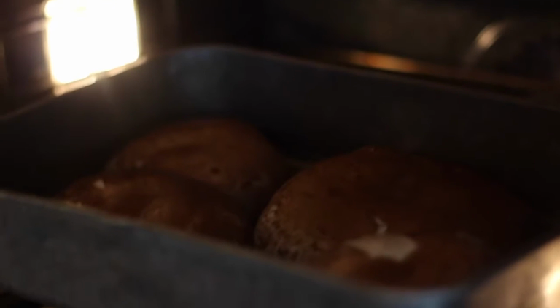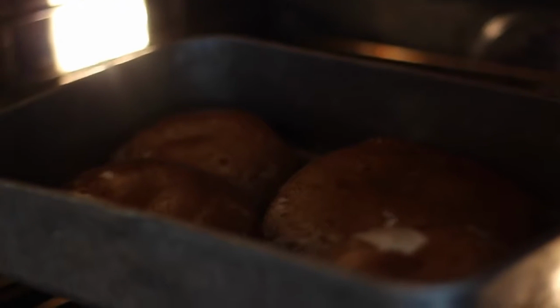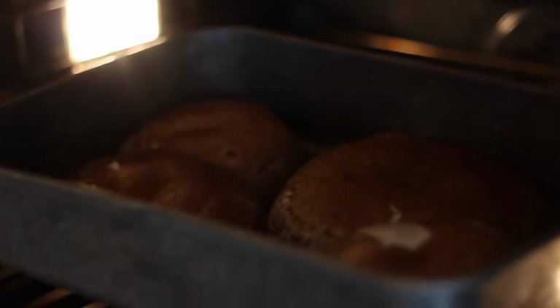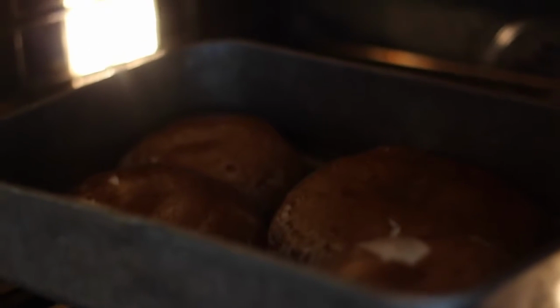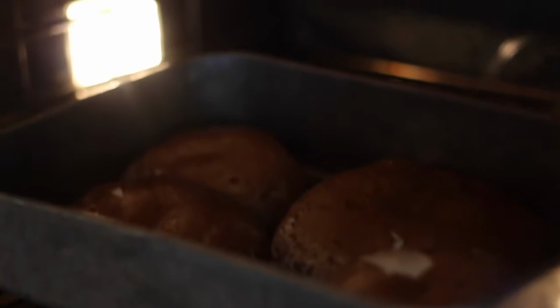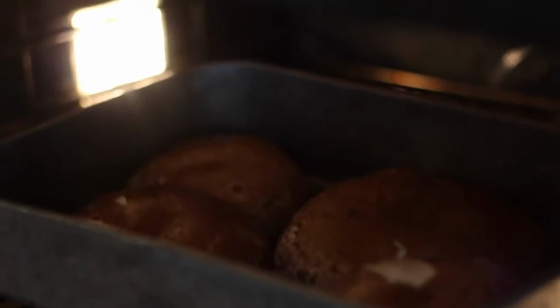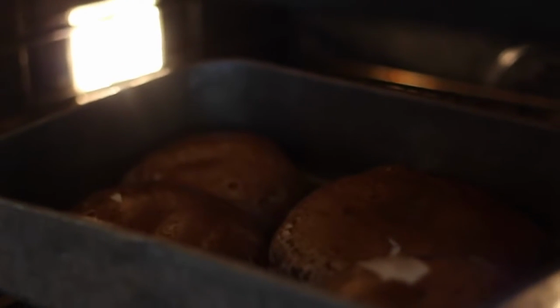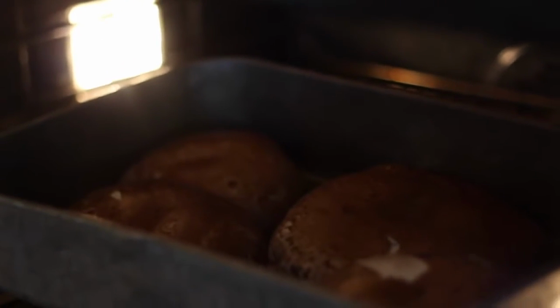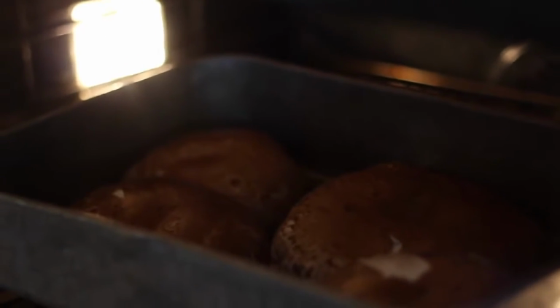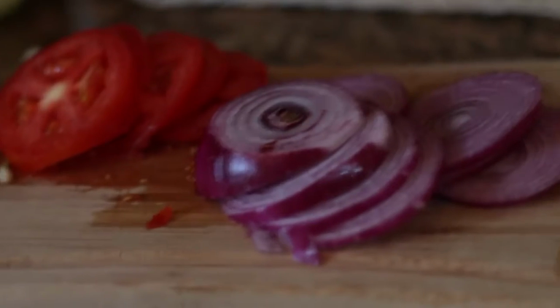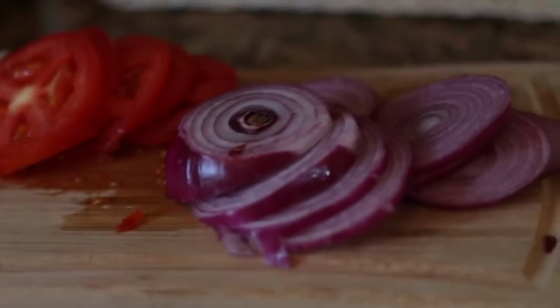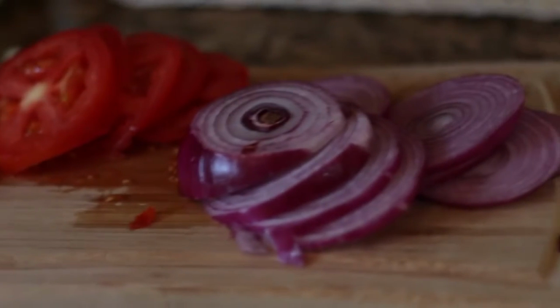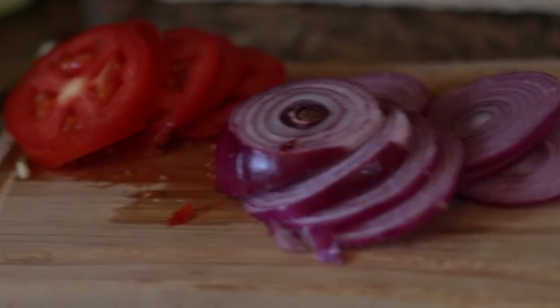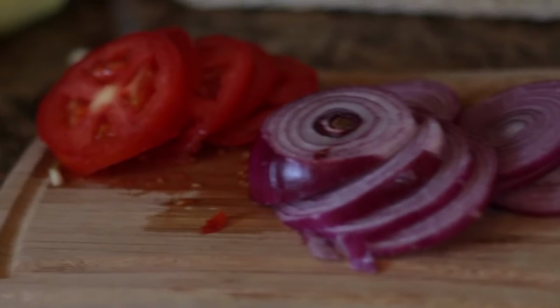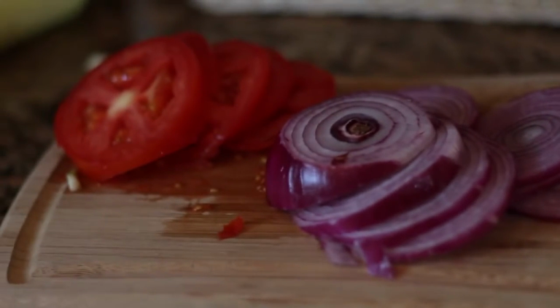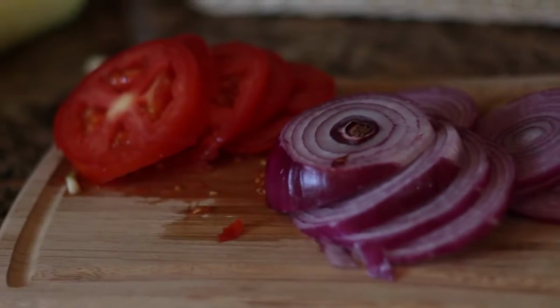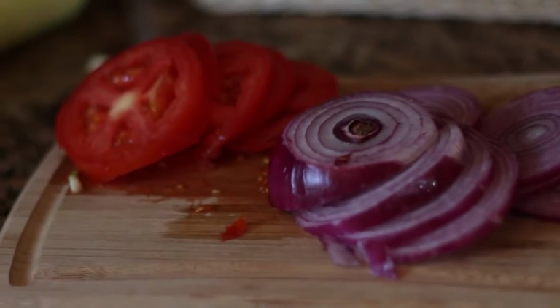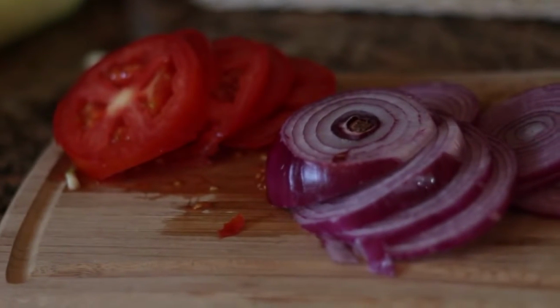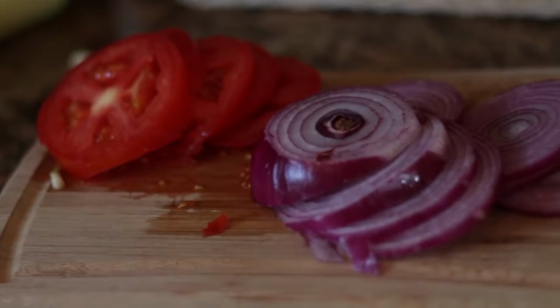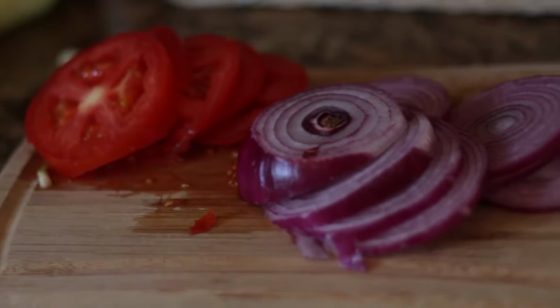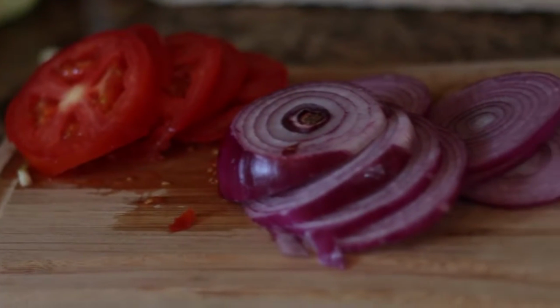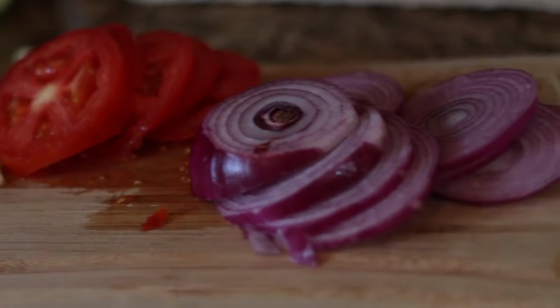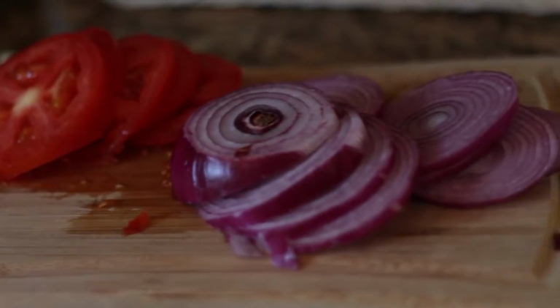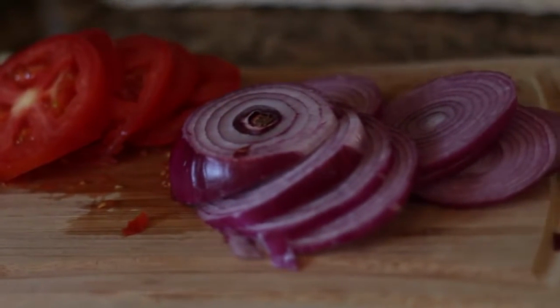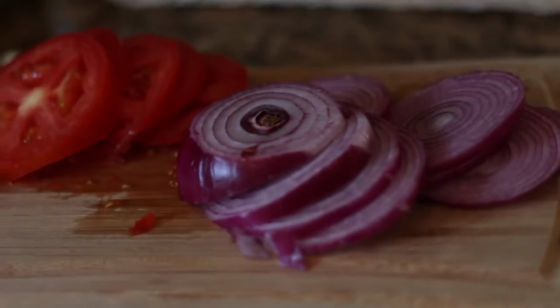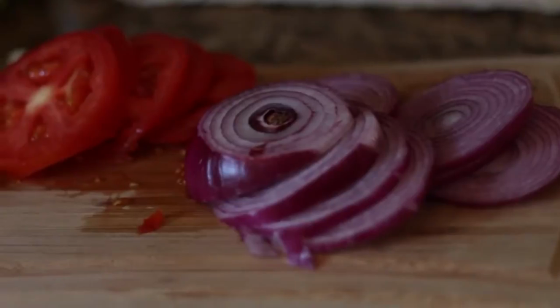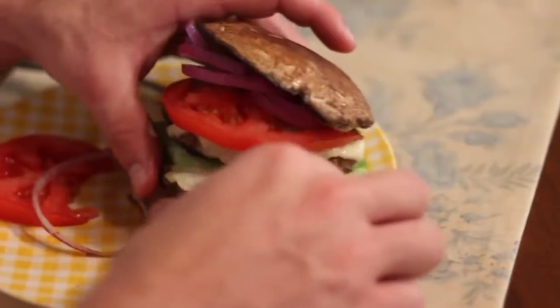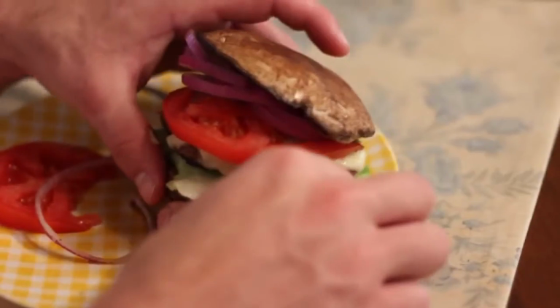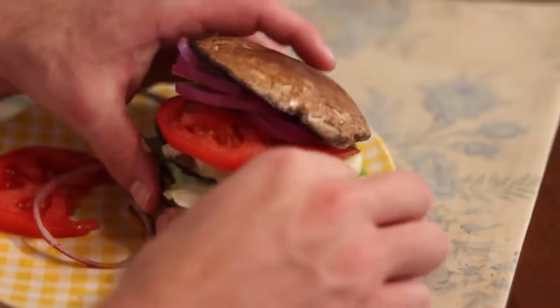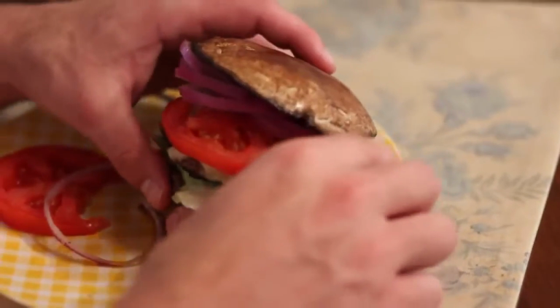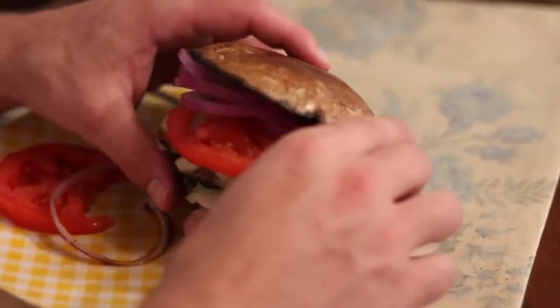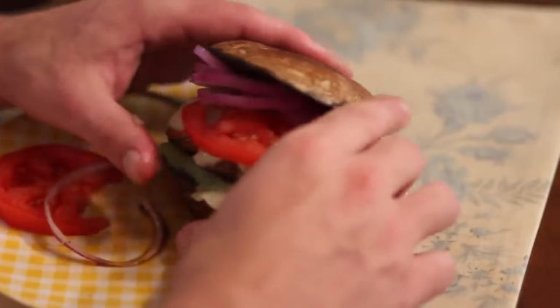Then you just want to add your favorite toppings. Ours are onions and tomatoes and we are all done. Voila!